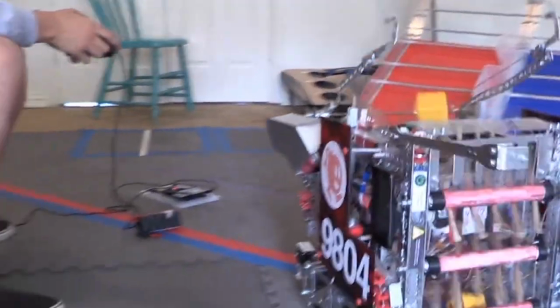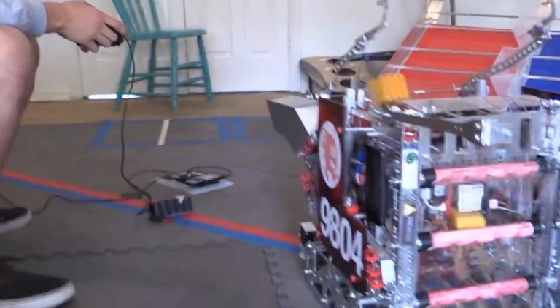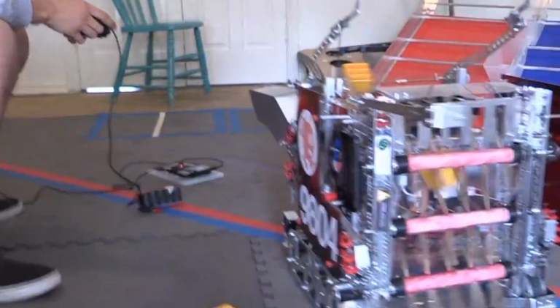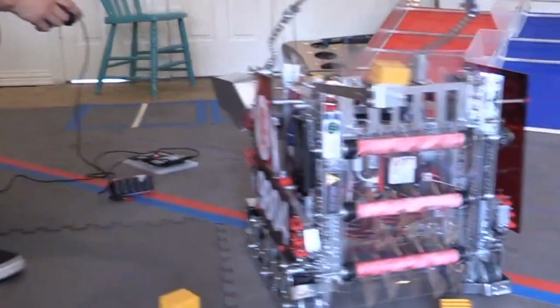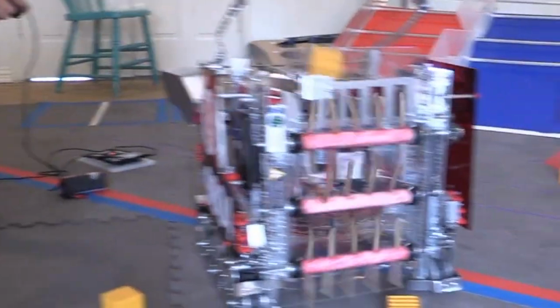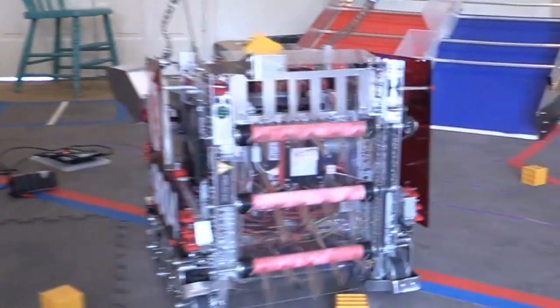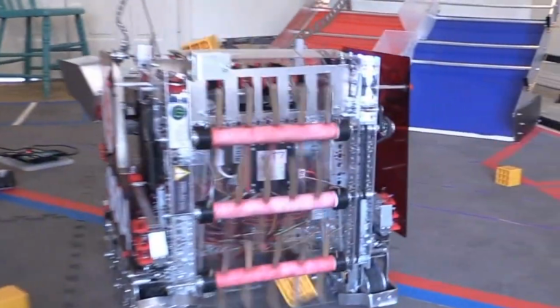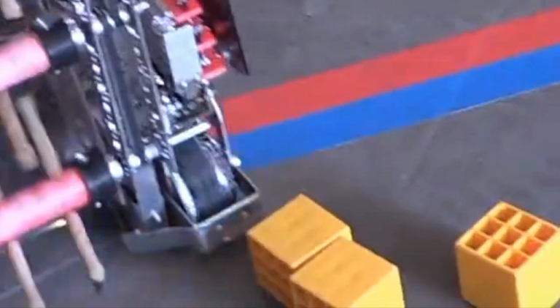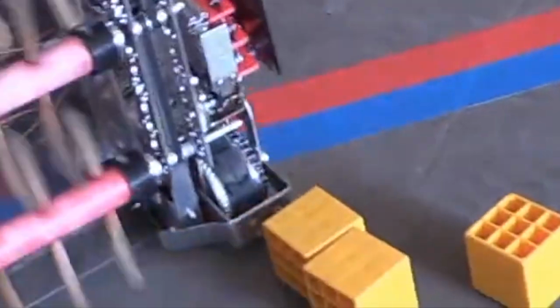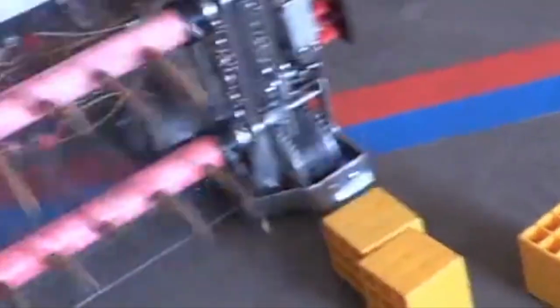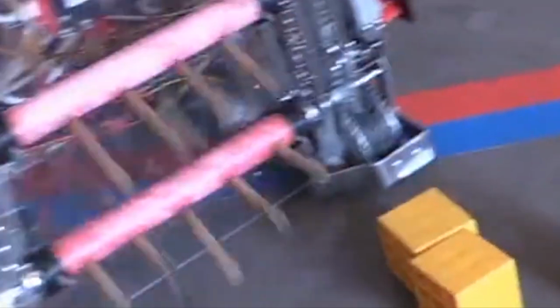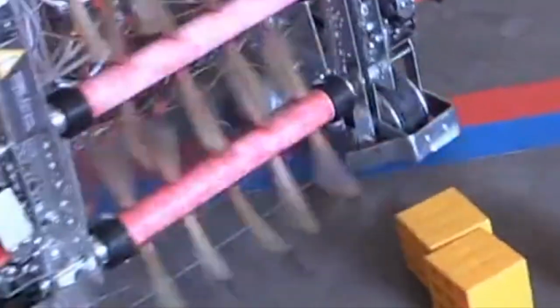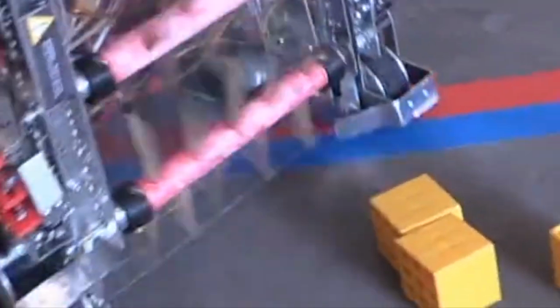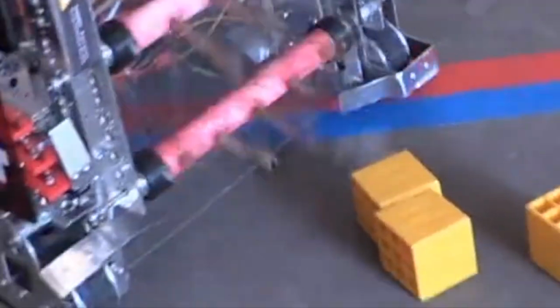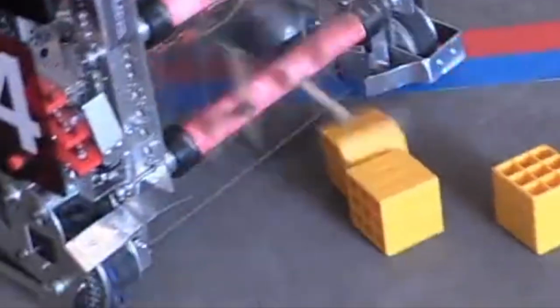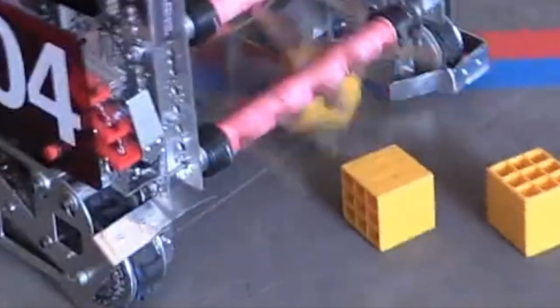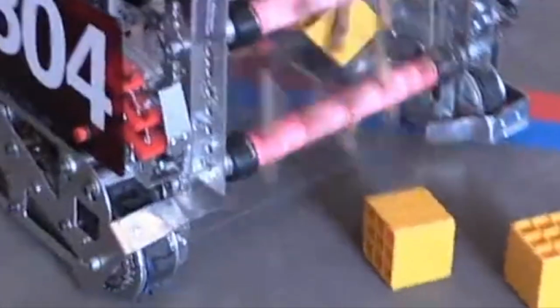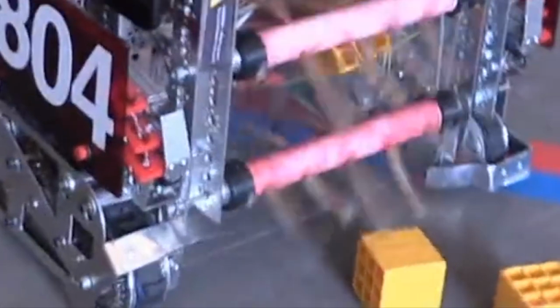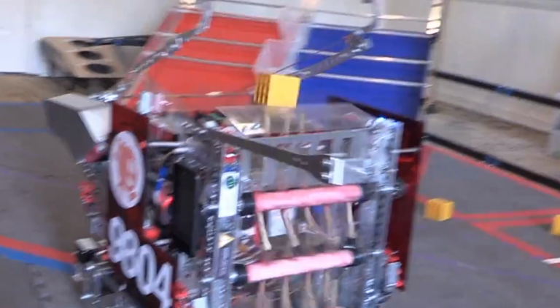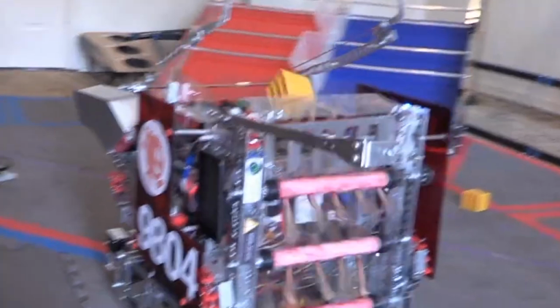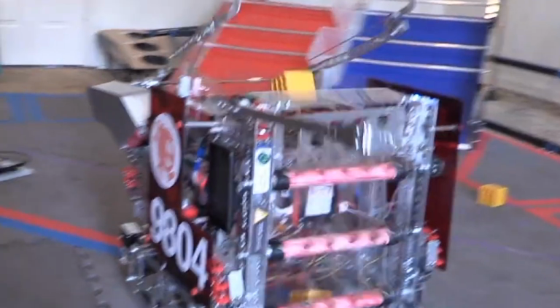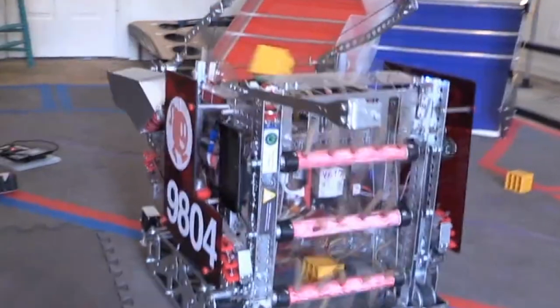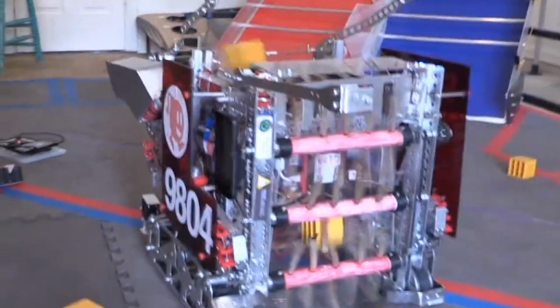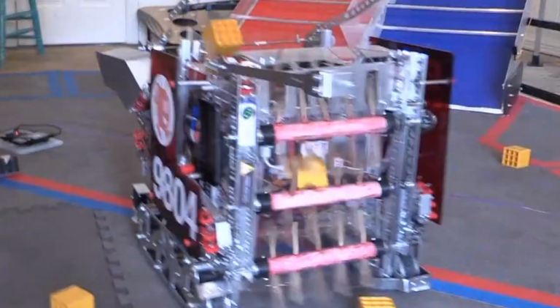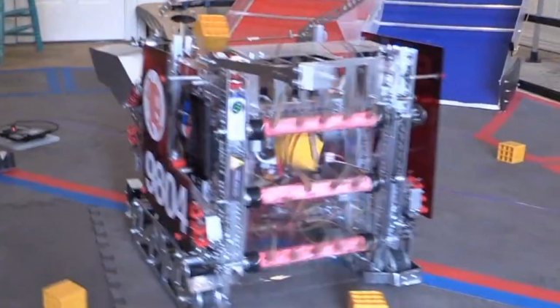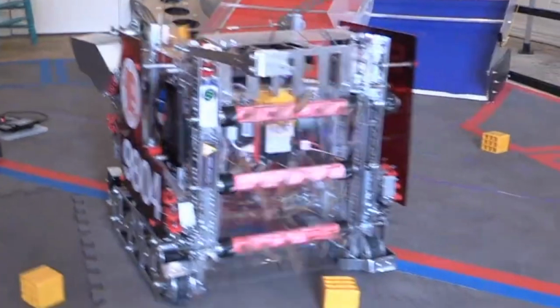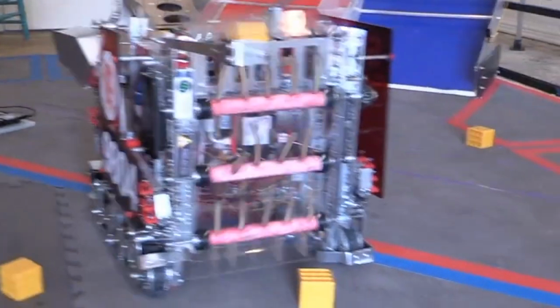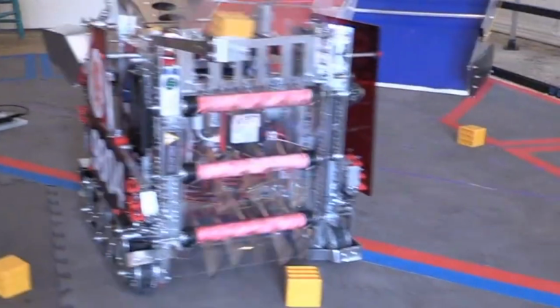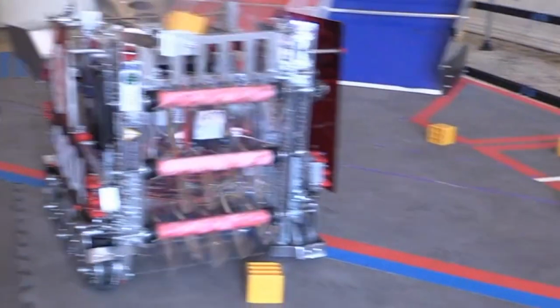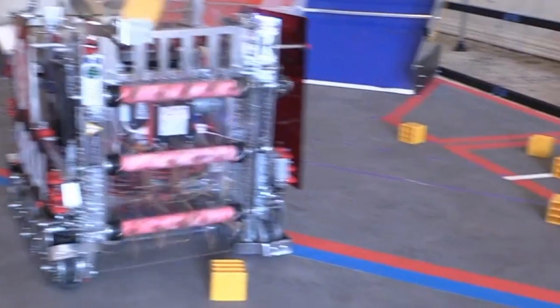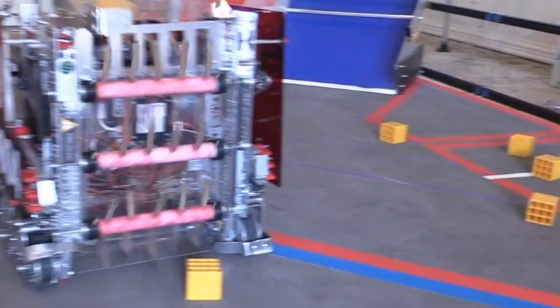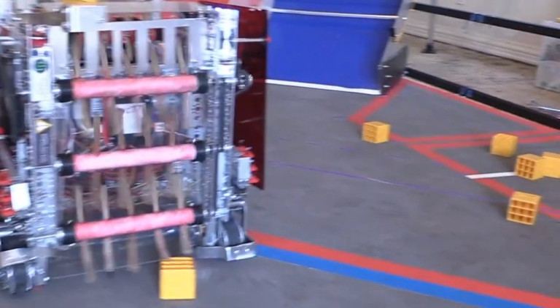The major downside to this noodle roller design is the lack of feeding and the size of the collector. The upsides are the ease of collection for the drivers and the speed of pick up.